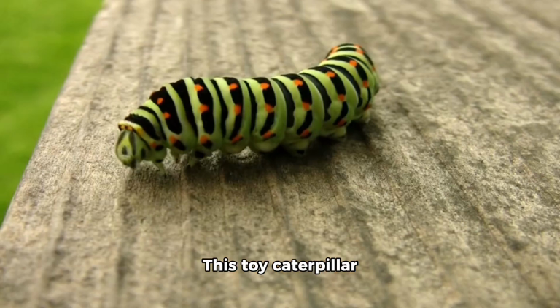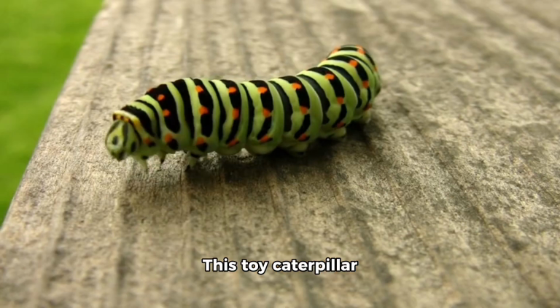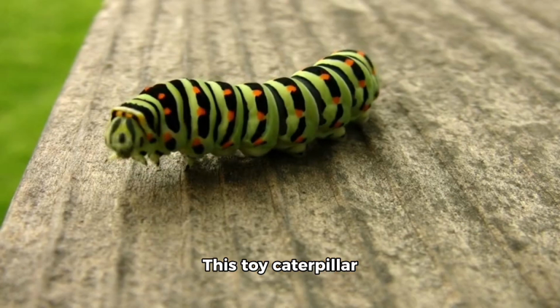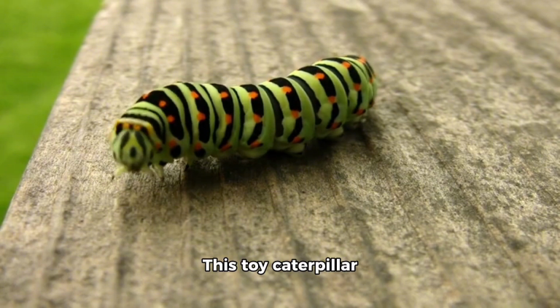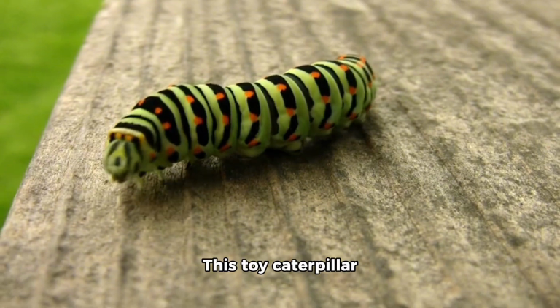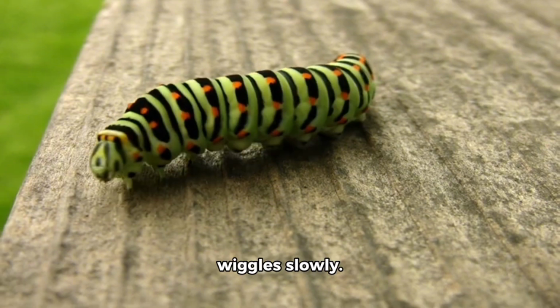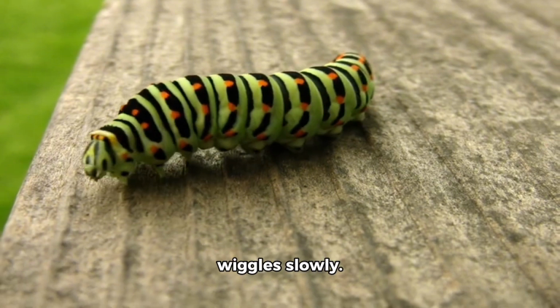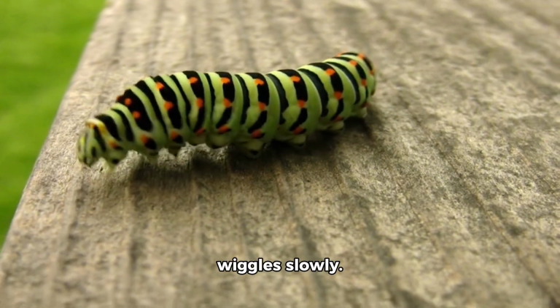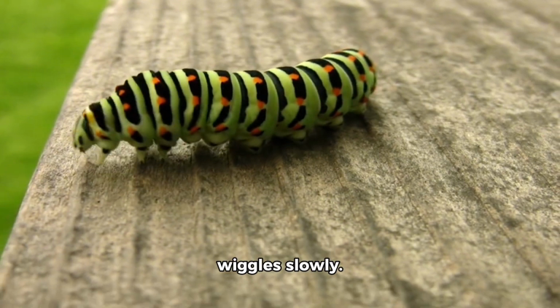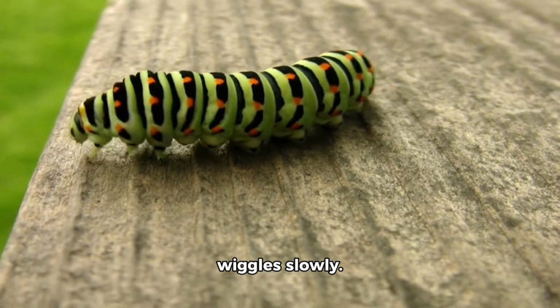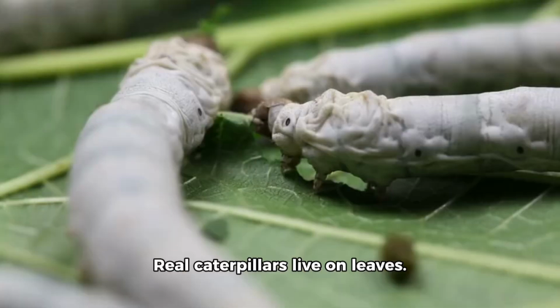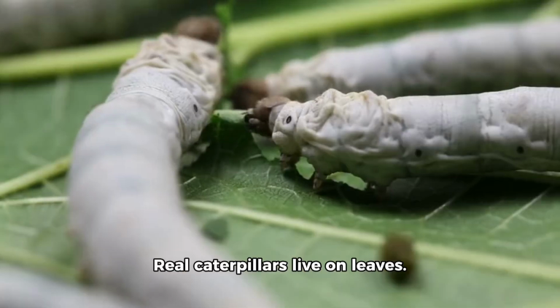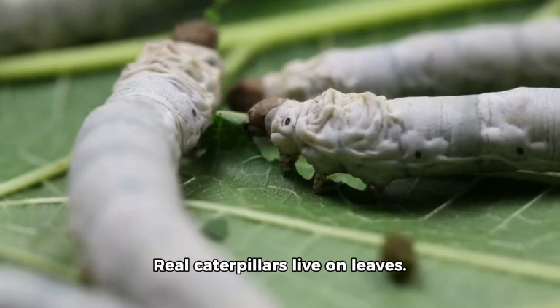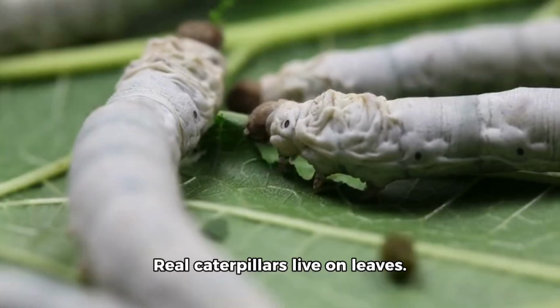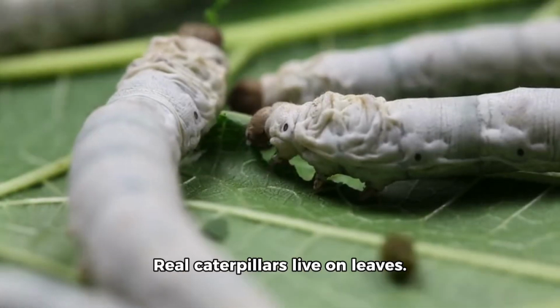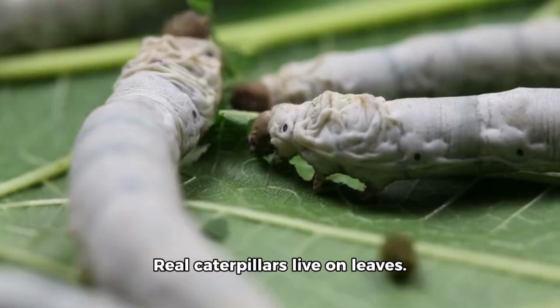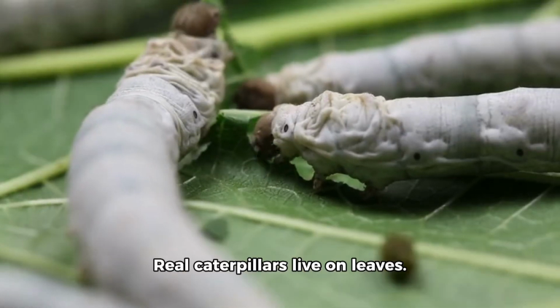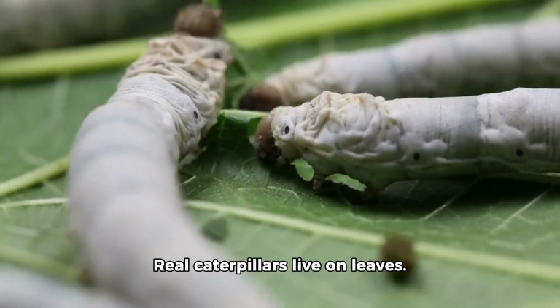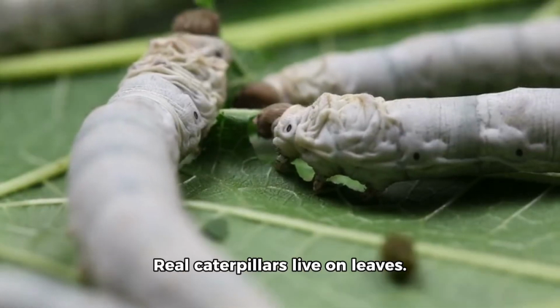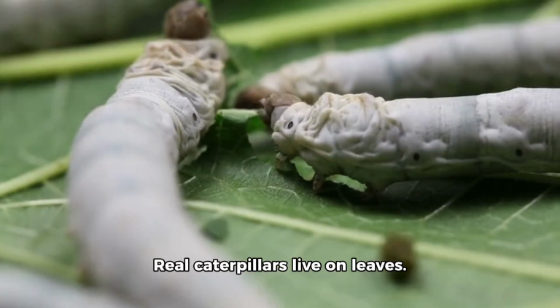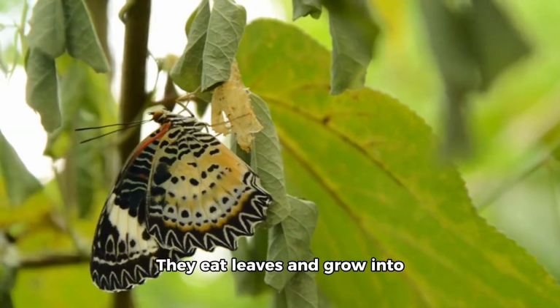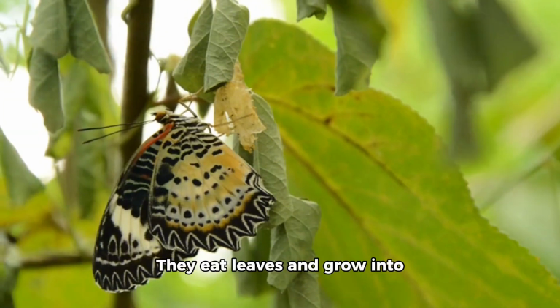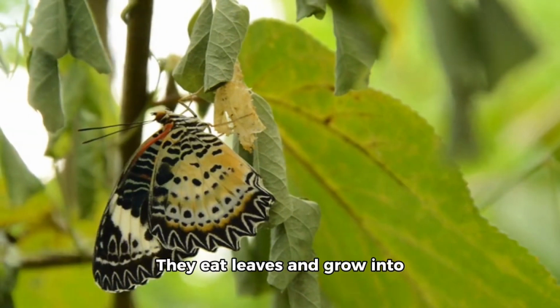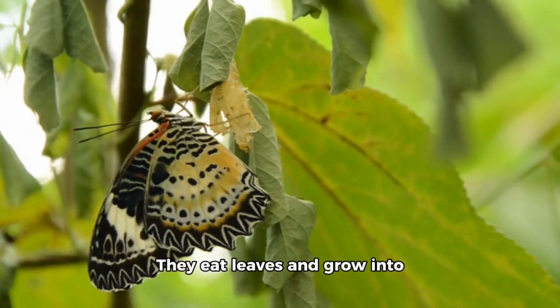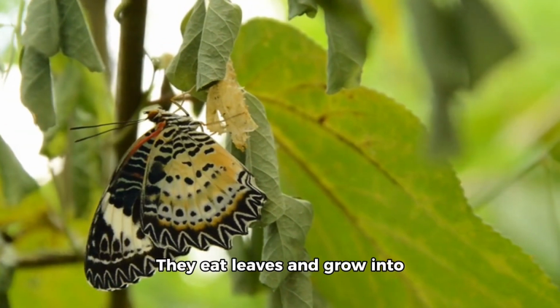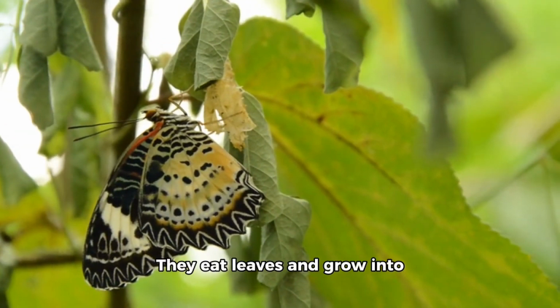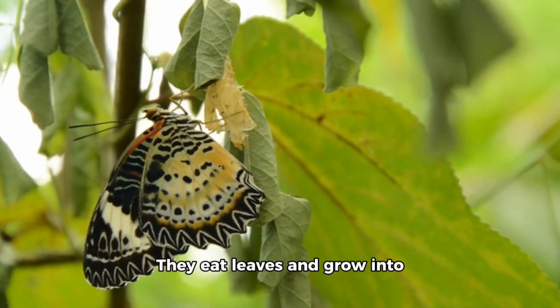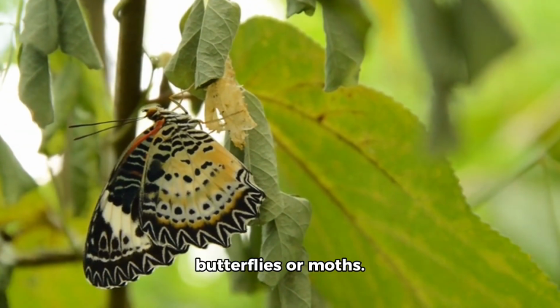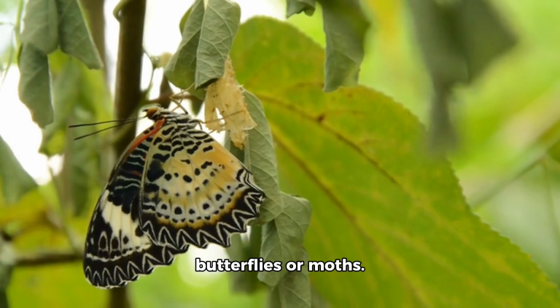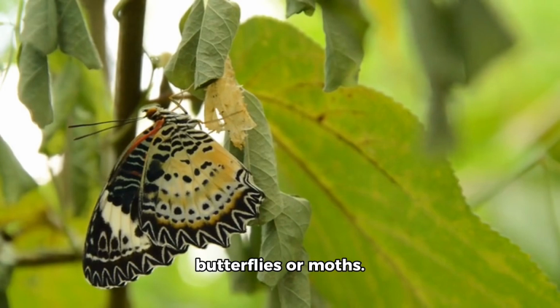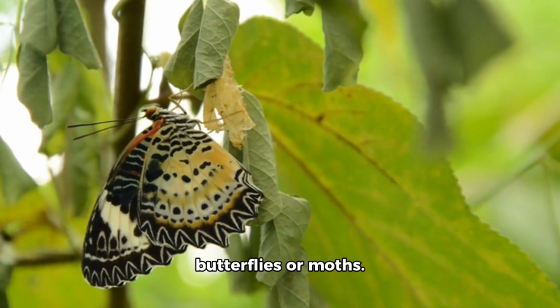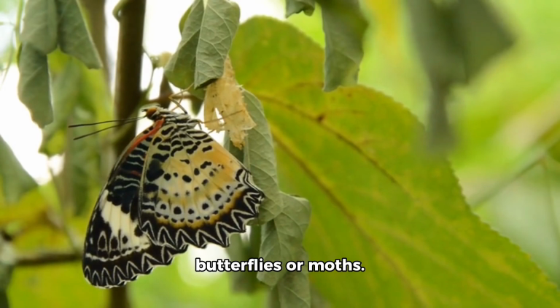This toy caterpillar wiggles slowly. Real caterpillars live on leaves. They eat leaves and grow into butterflies or moths.